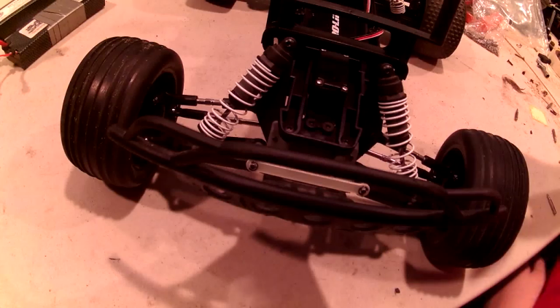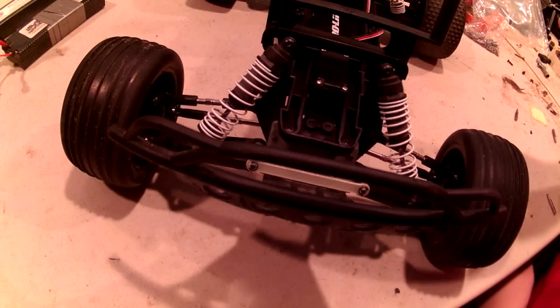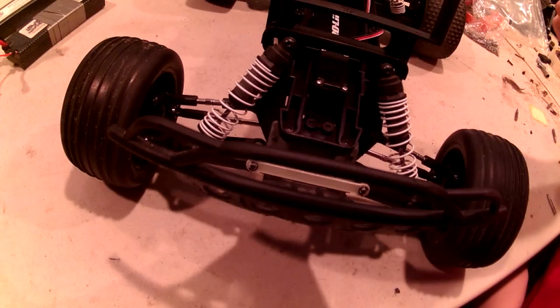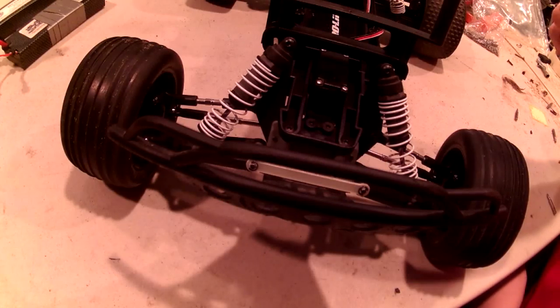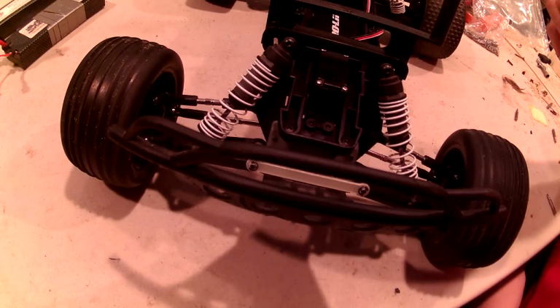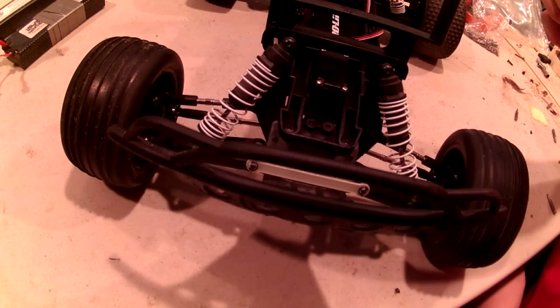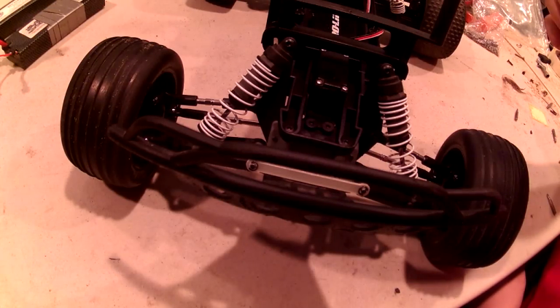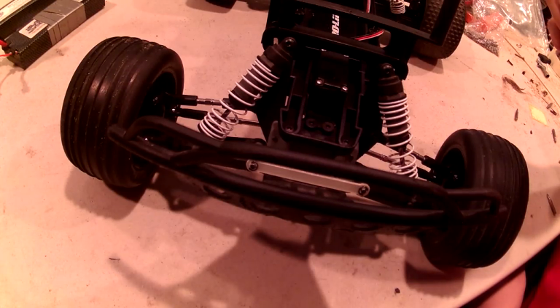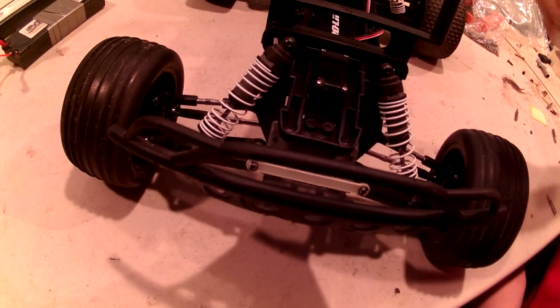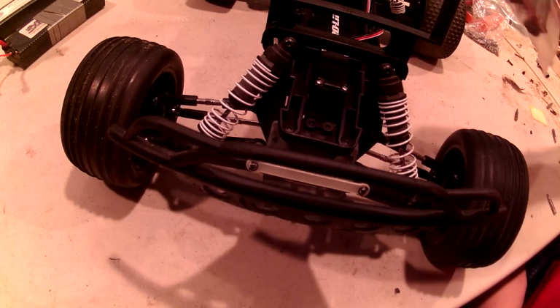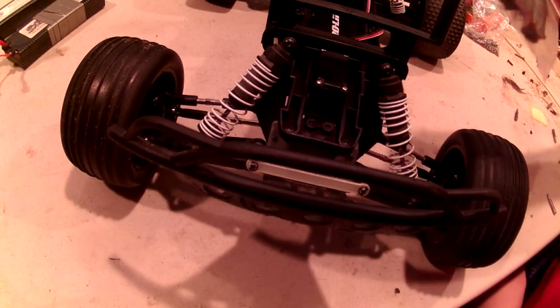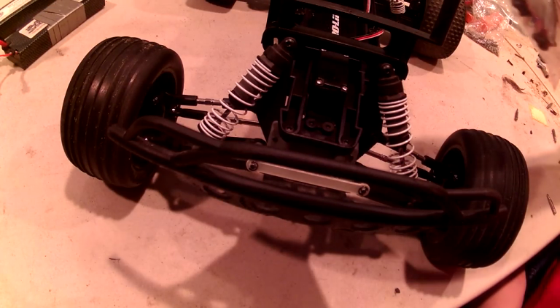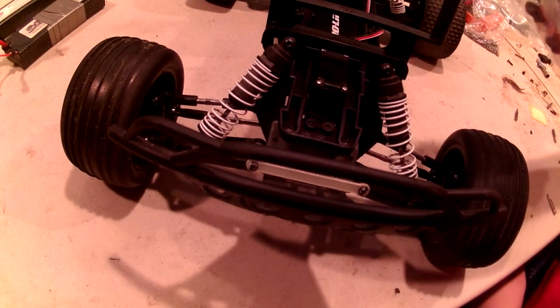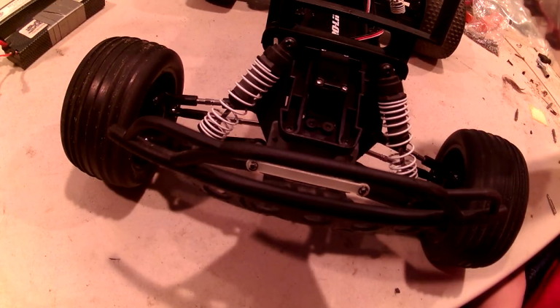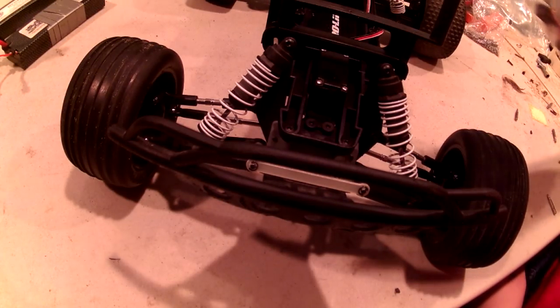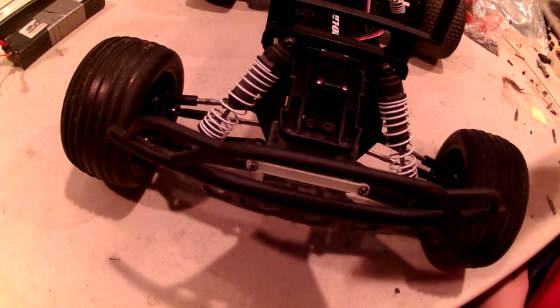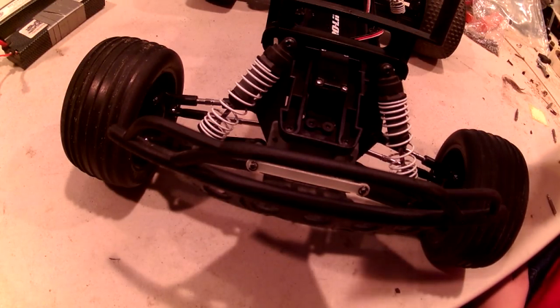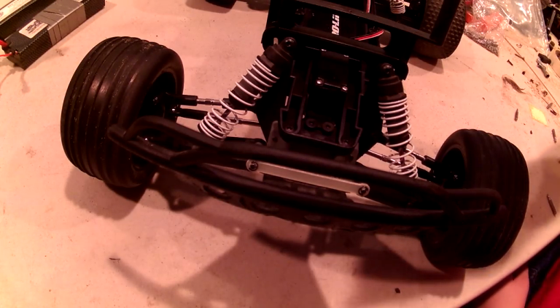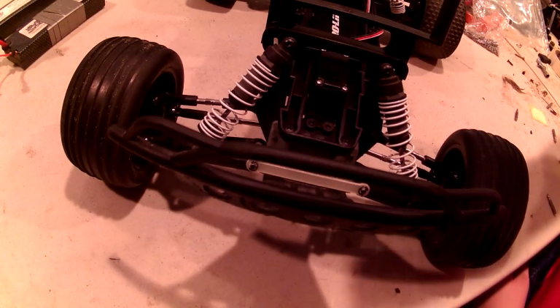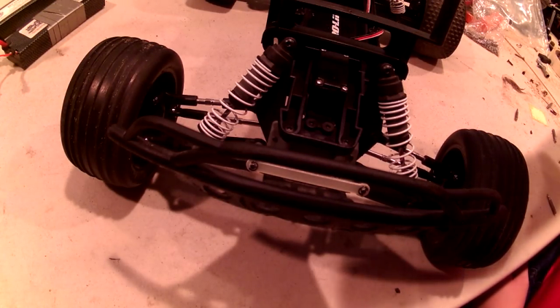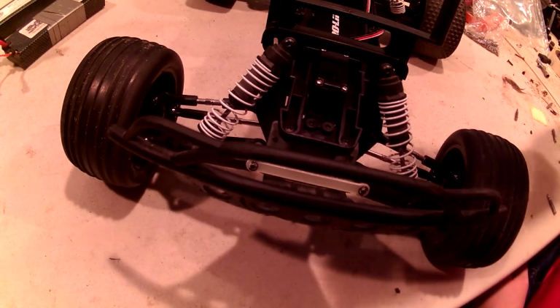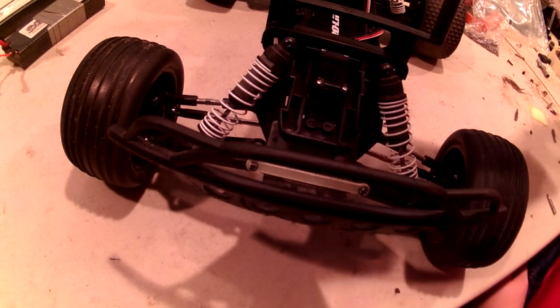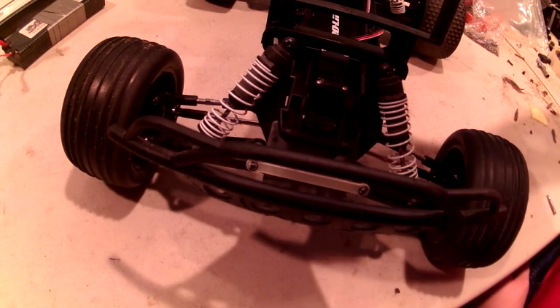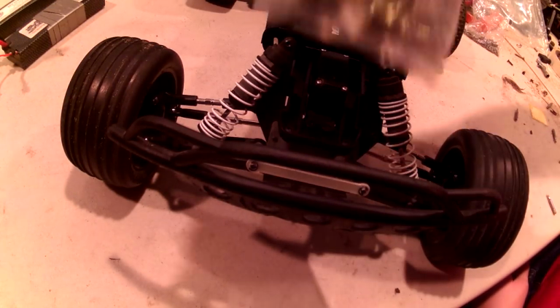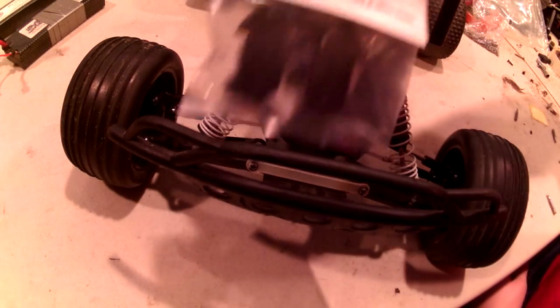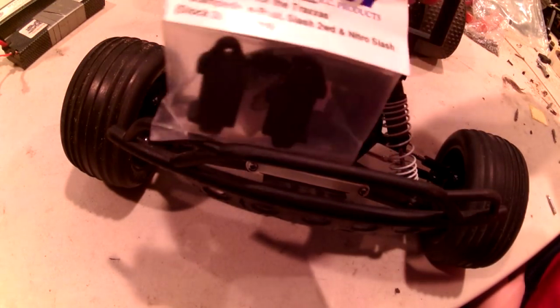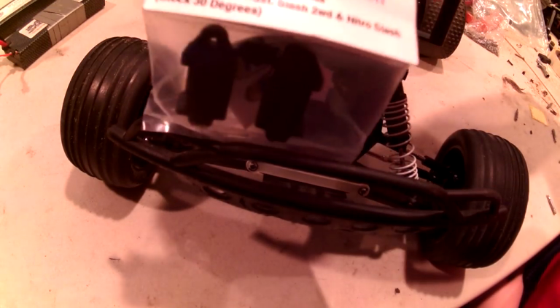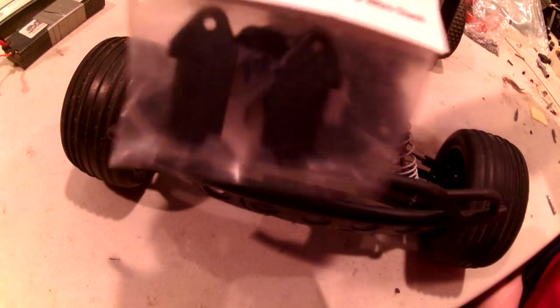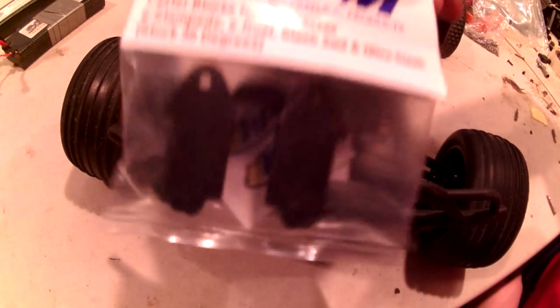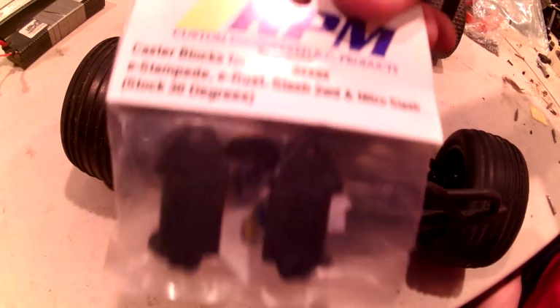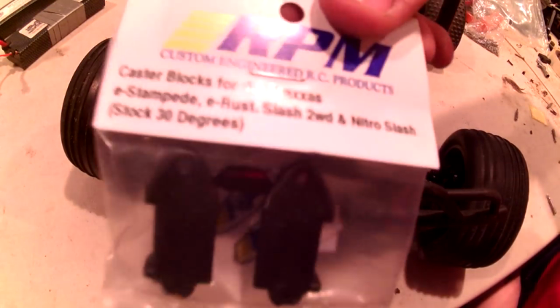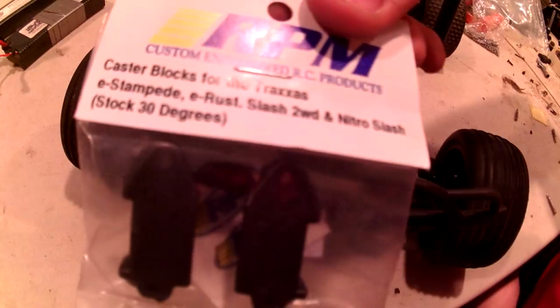Hey guys, welcome to another RC Mayhem video. Today we are going to be installing the RPM caster blocks.